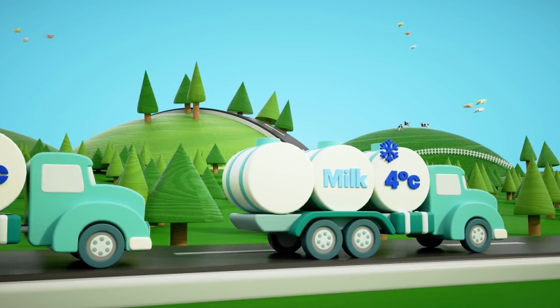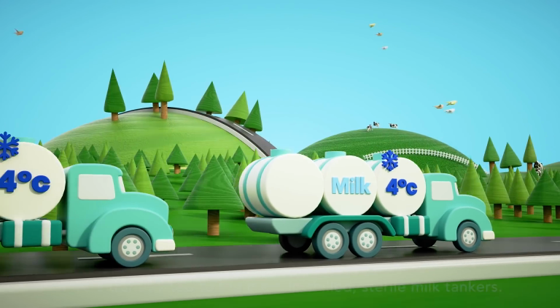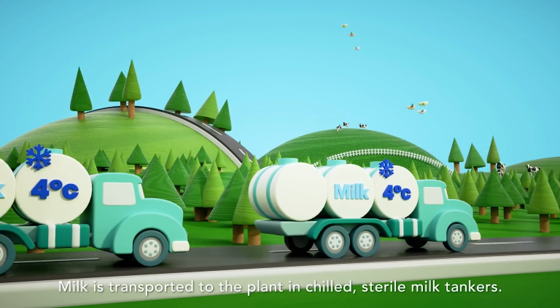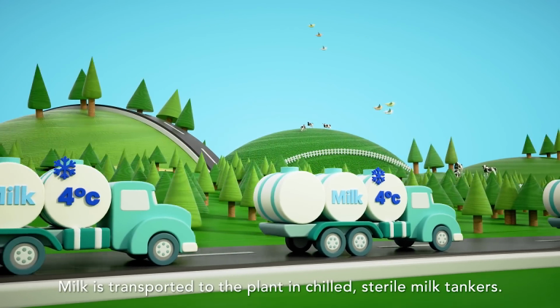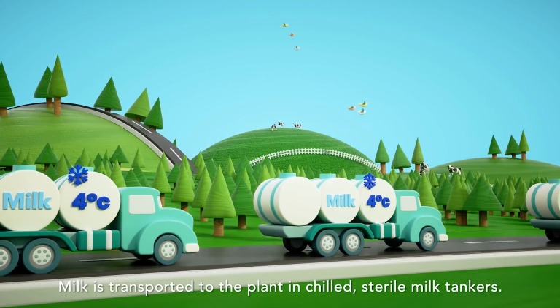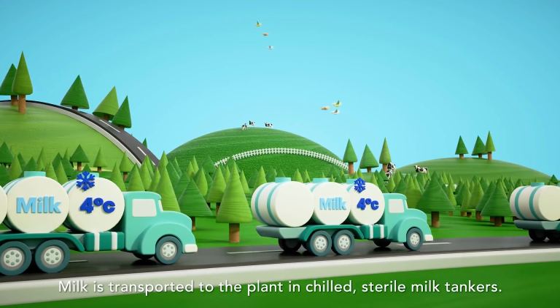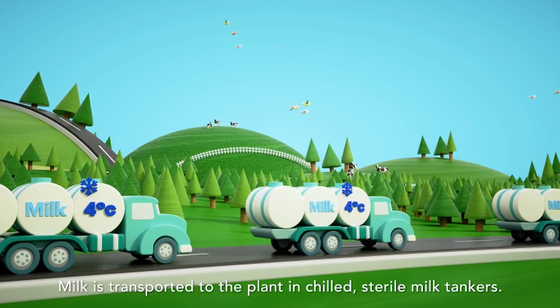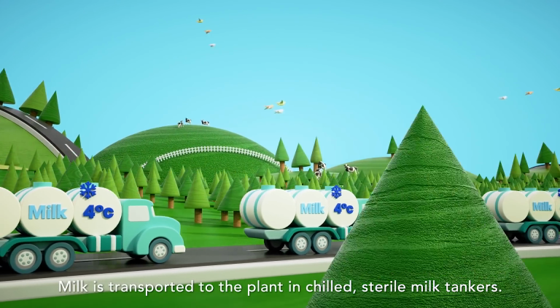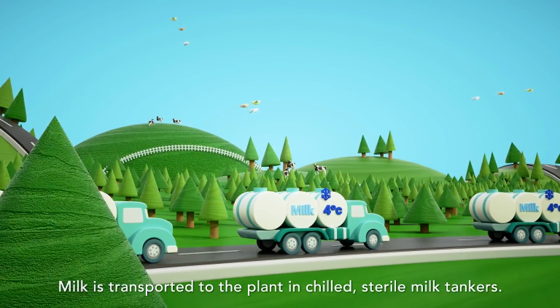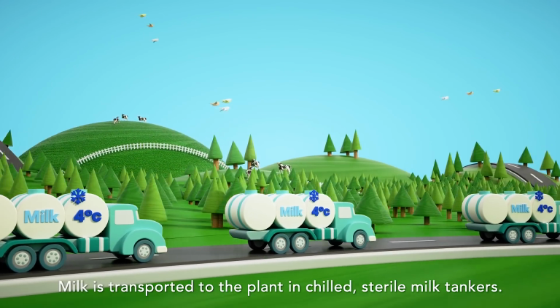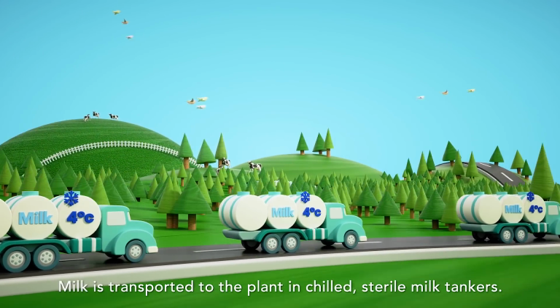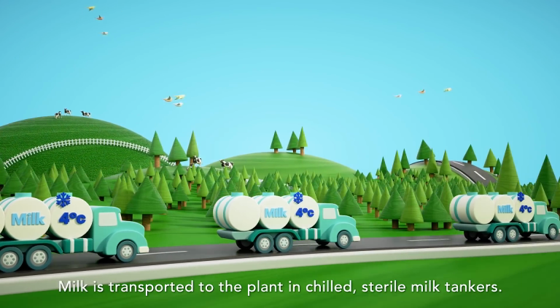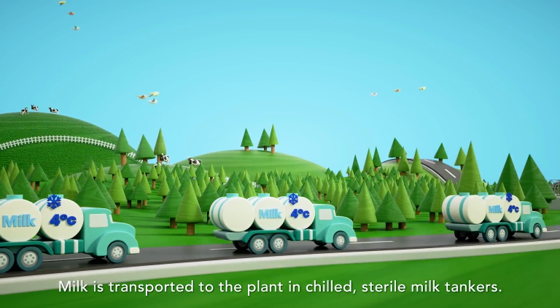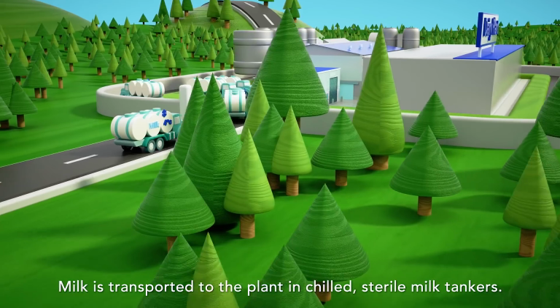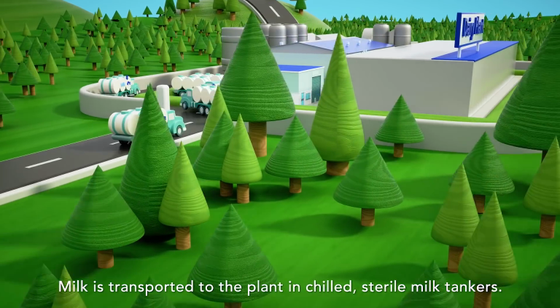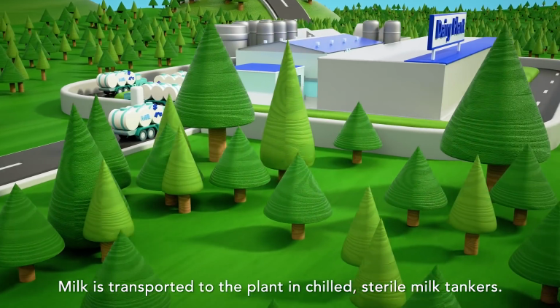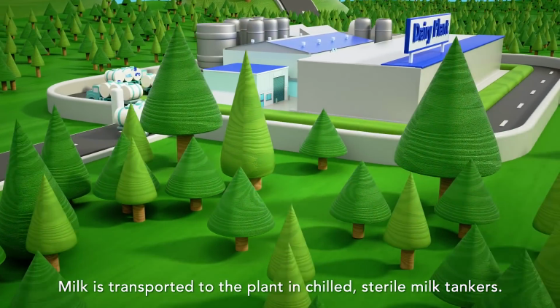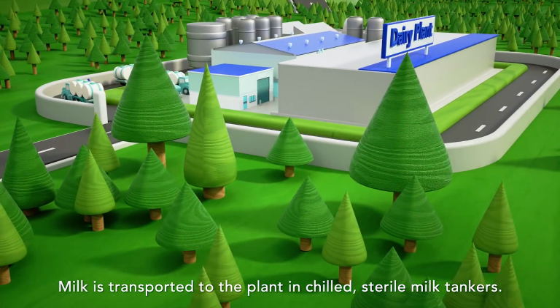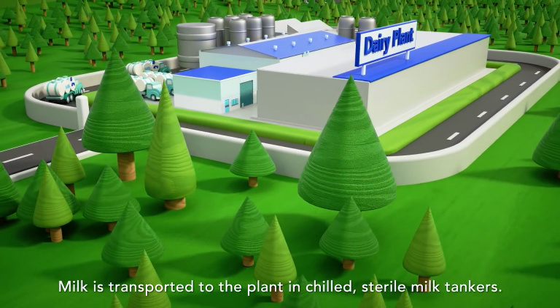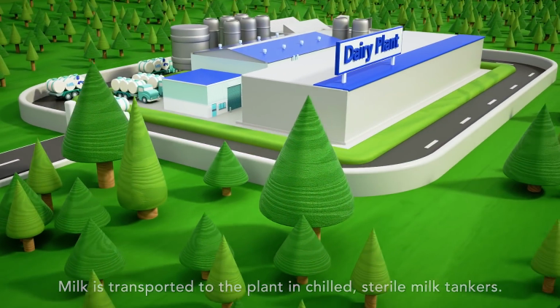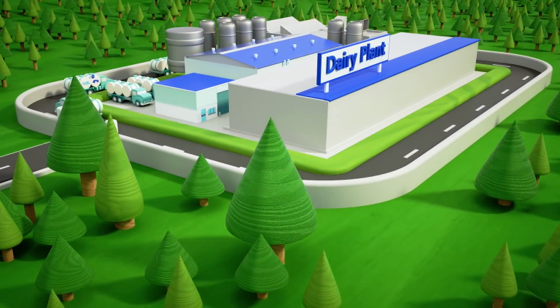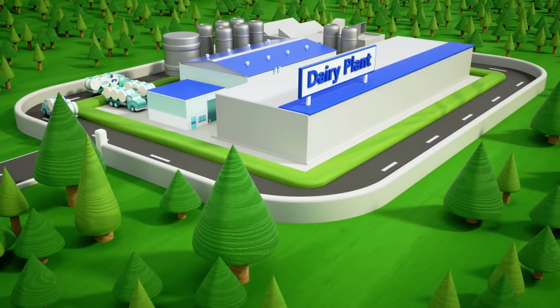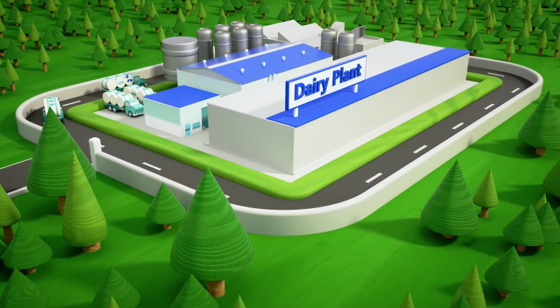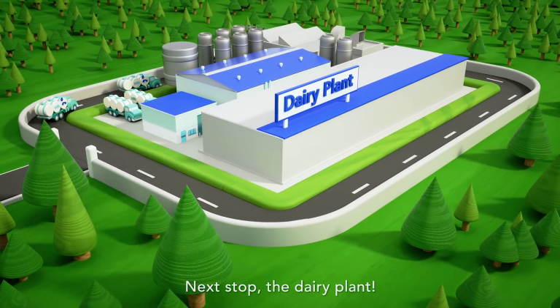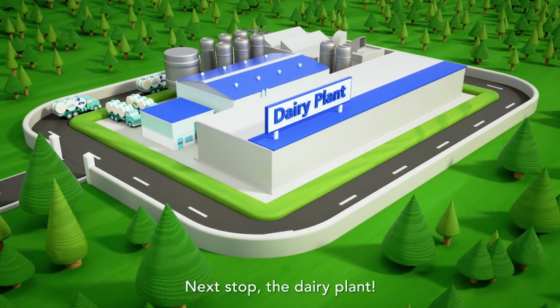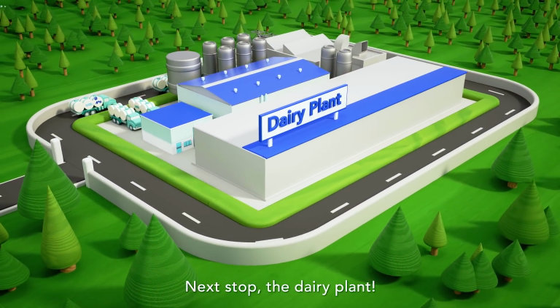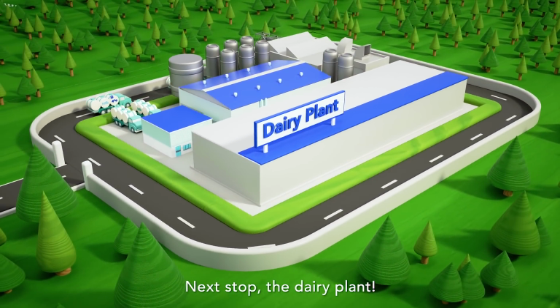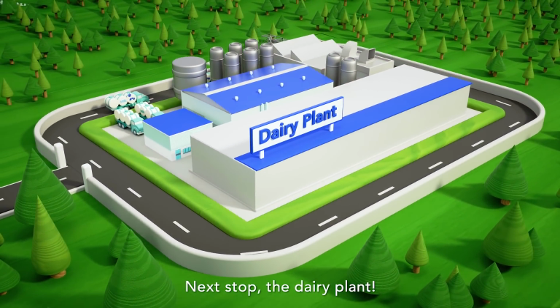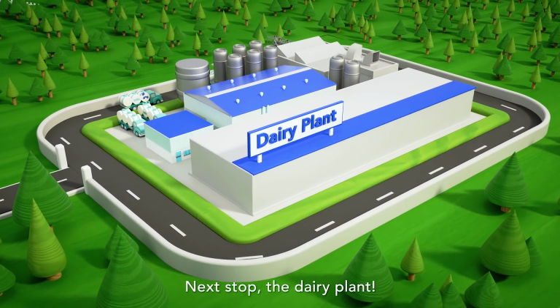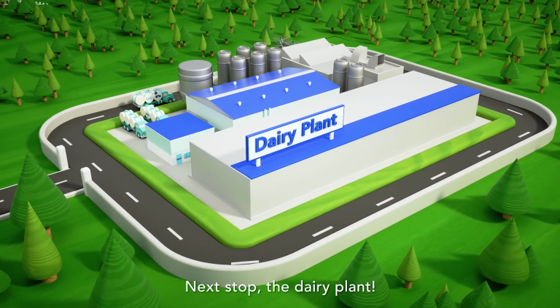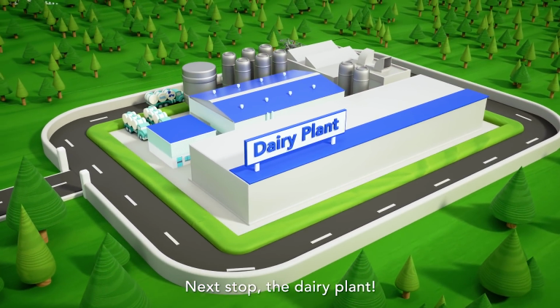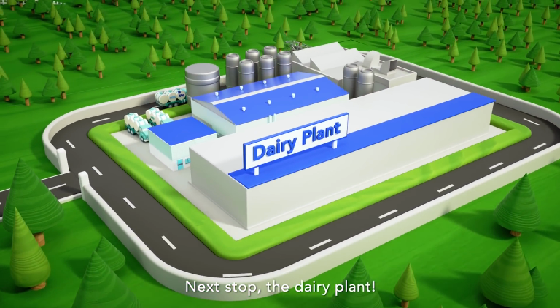Milk is transported to the plant in chilled, sterile milk tankers. Next stop, the dairy plant.